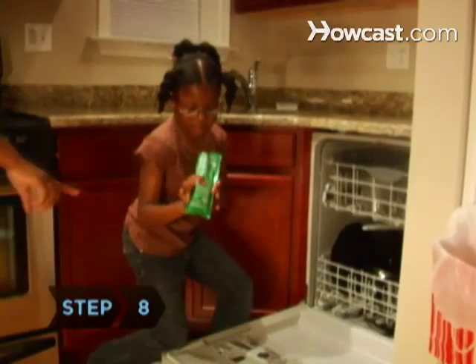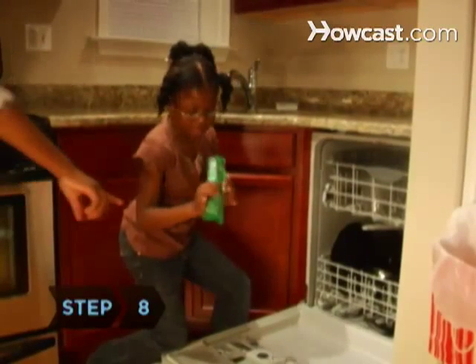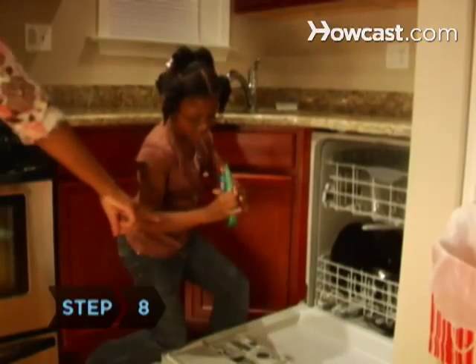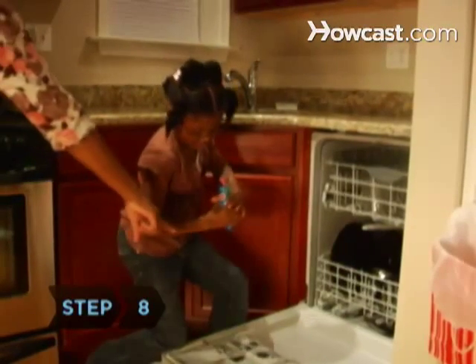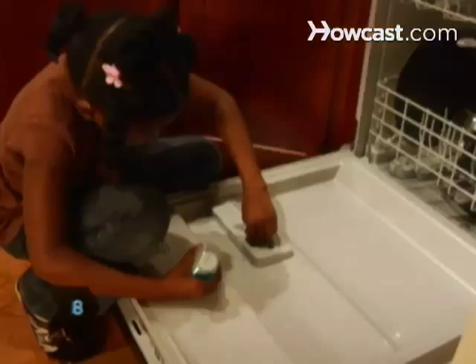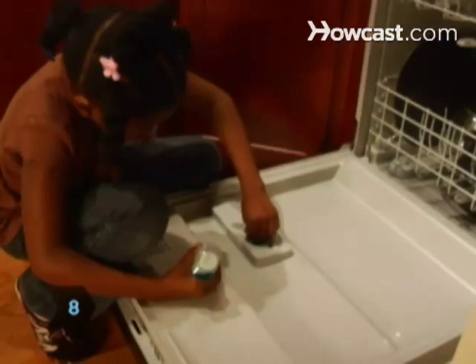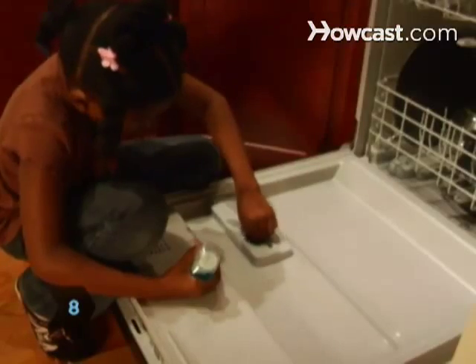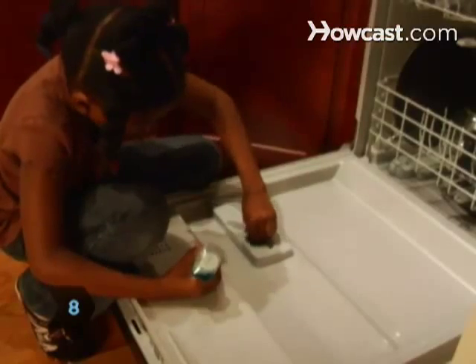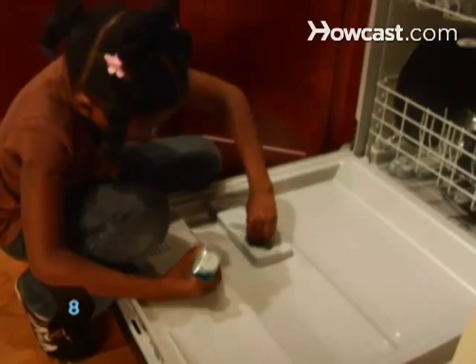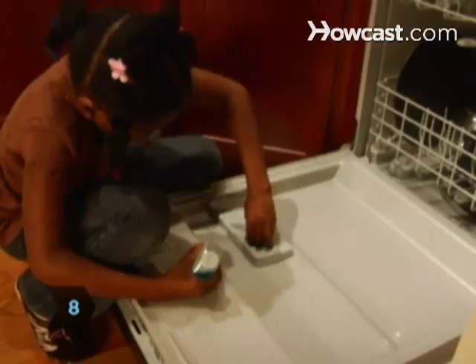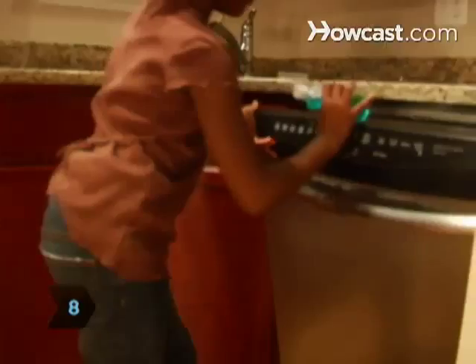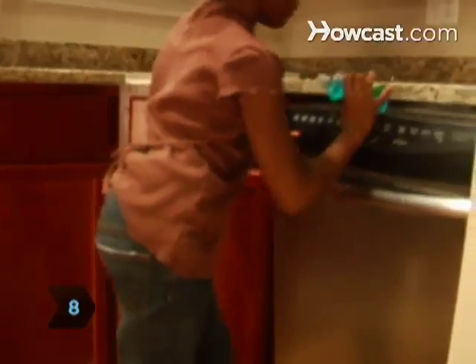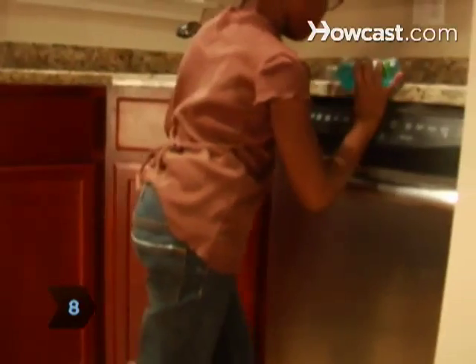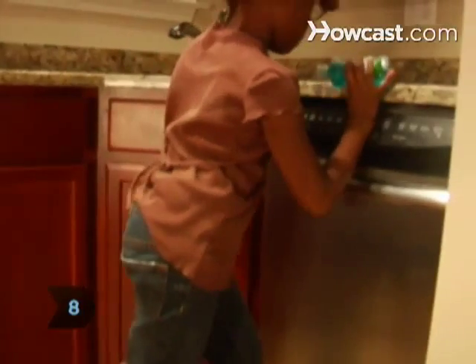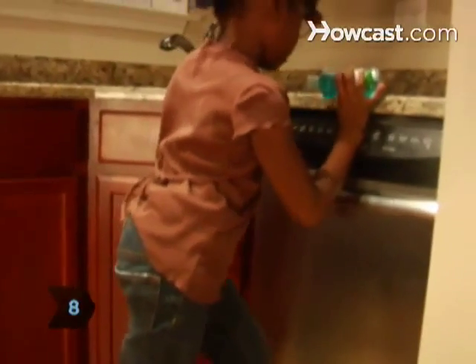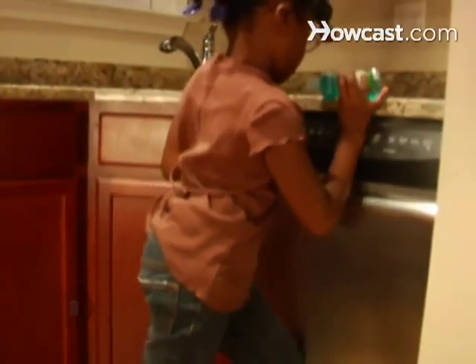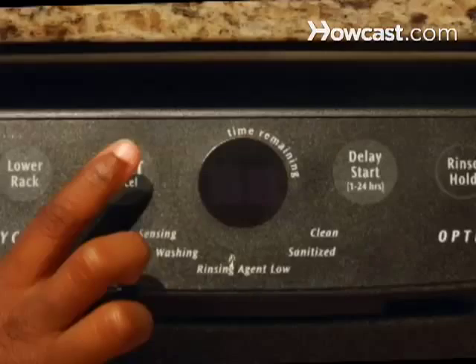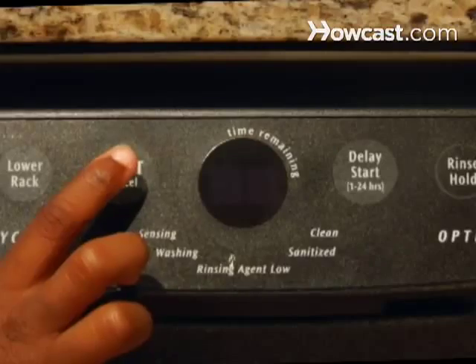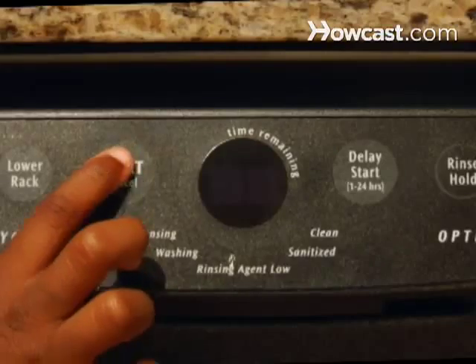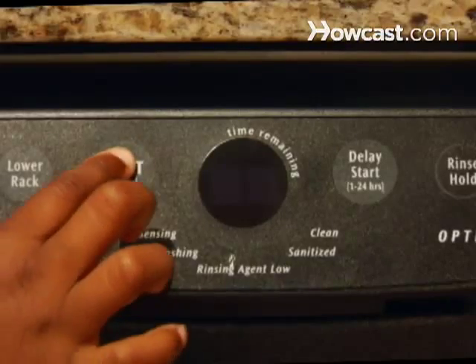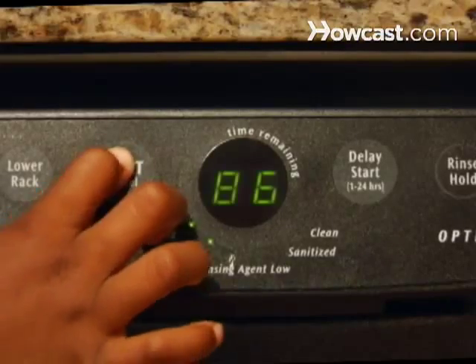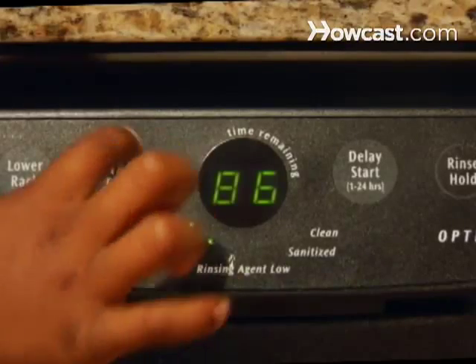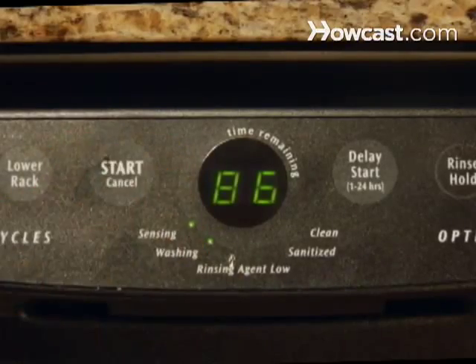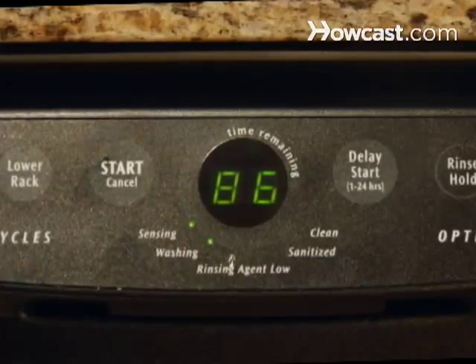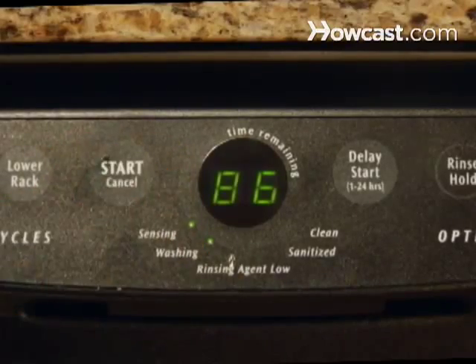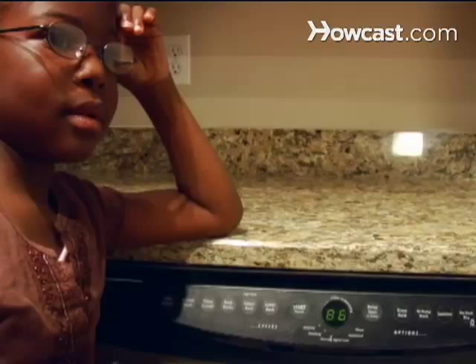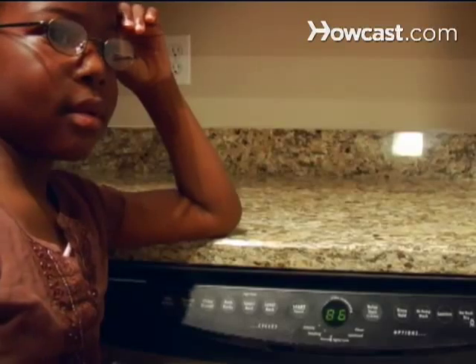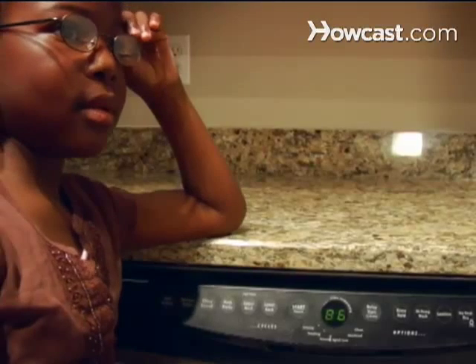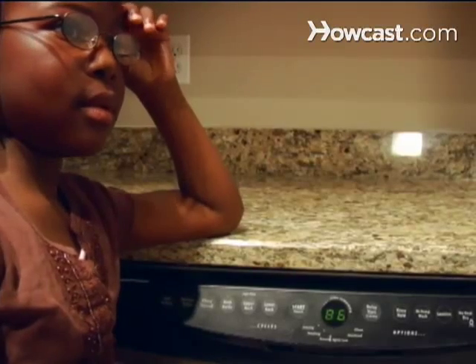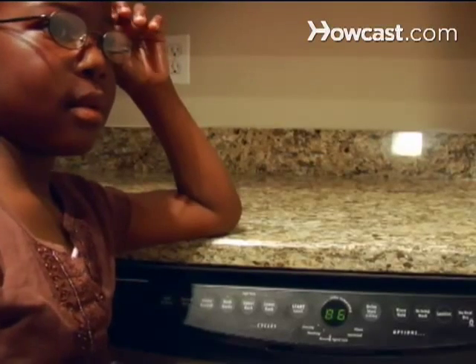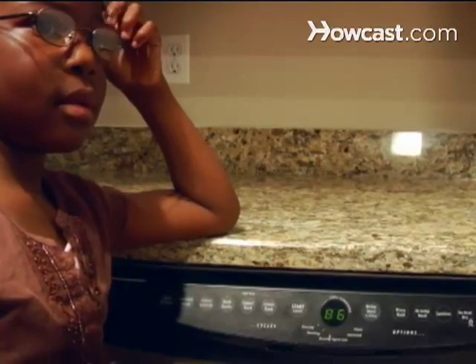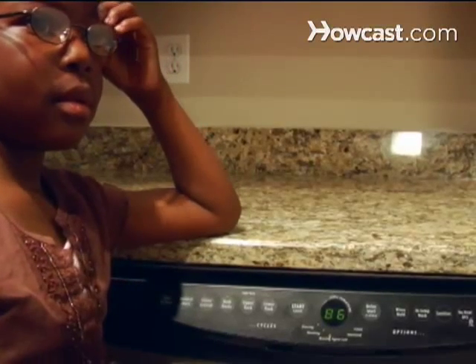Step 8: Get an adult to help you fill the cups with dishwashing detergent and rinse agent, and start the cycle. Before you know it, the dishes will be clean again.